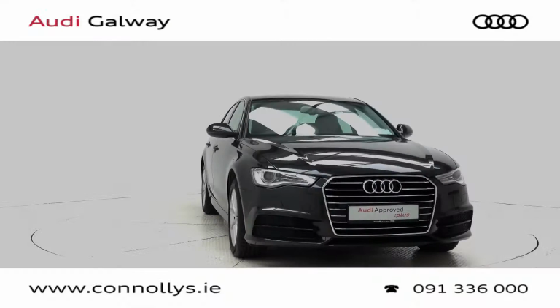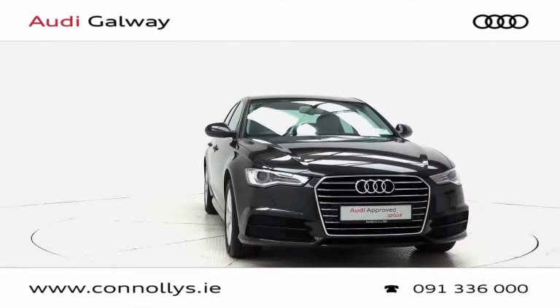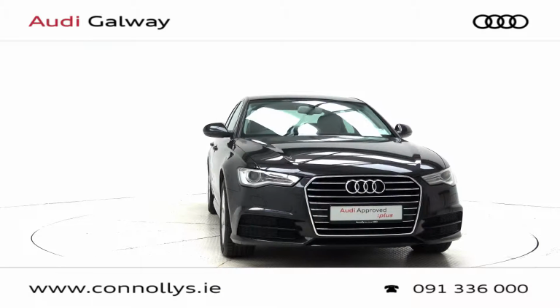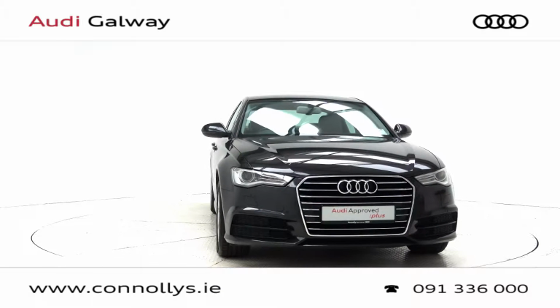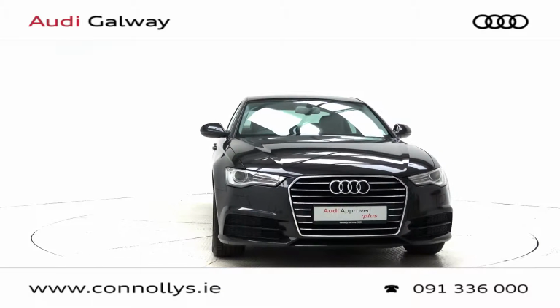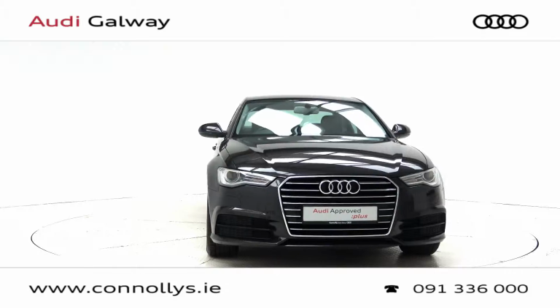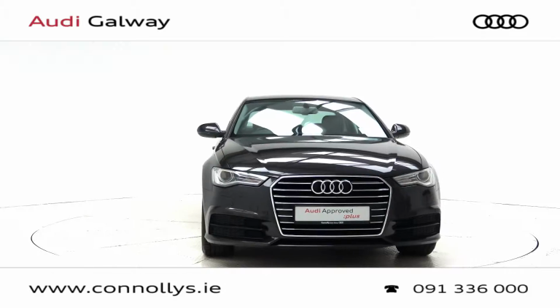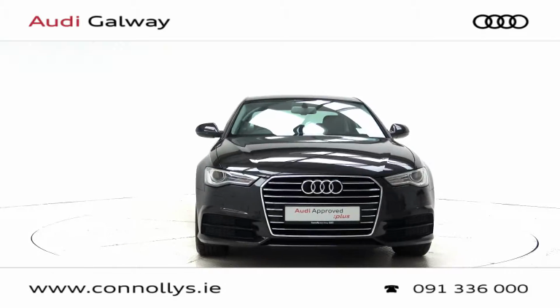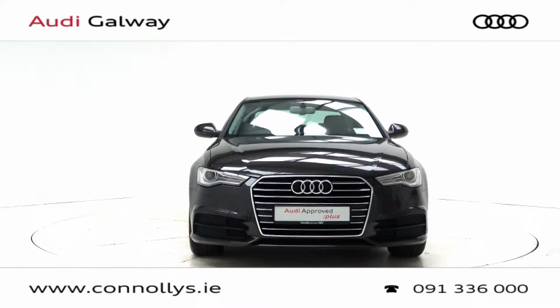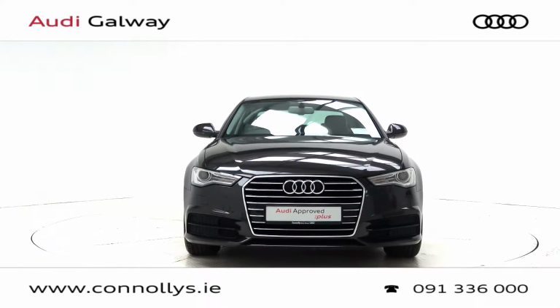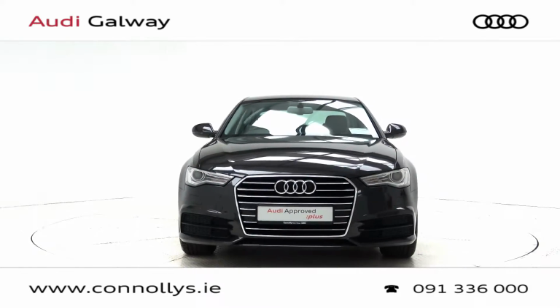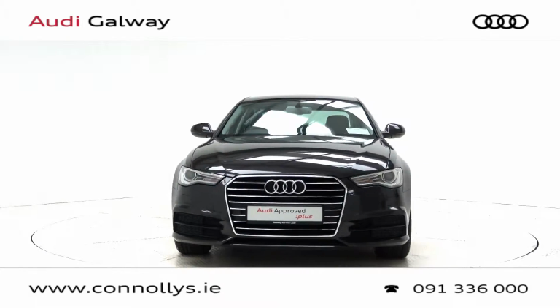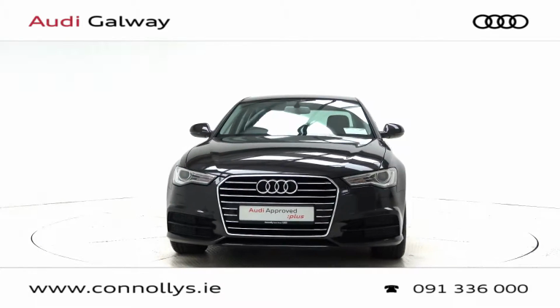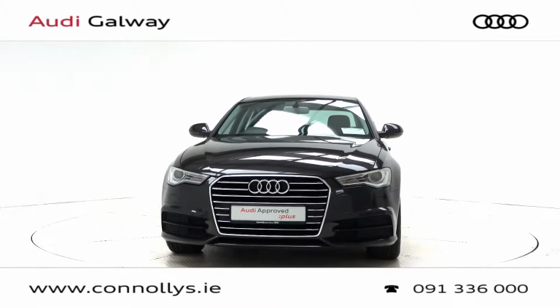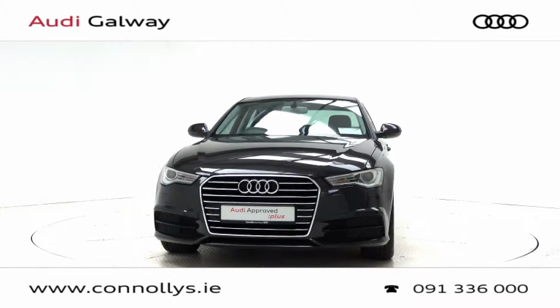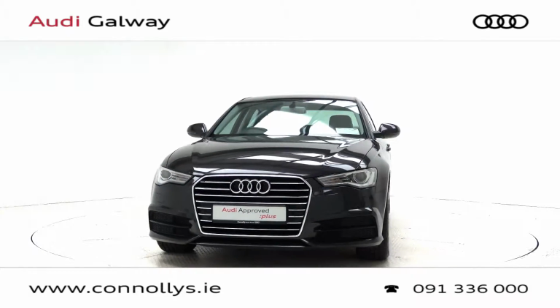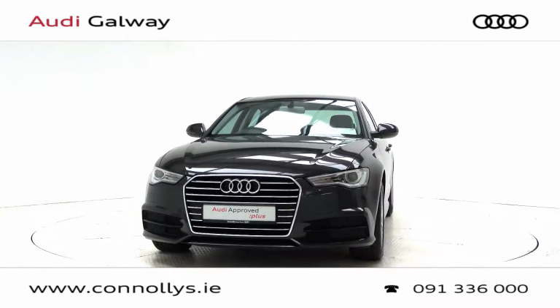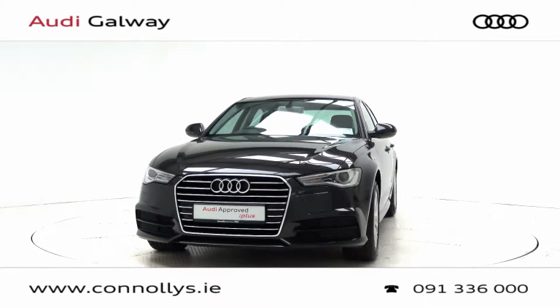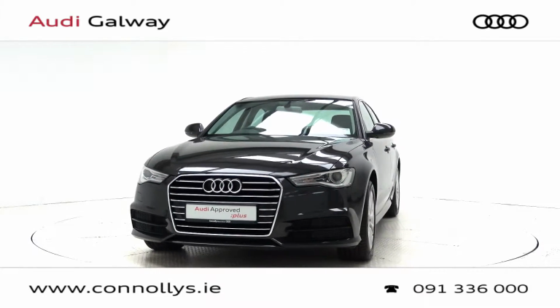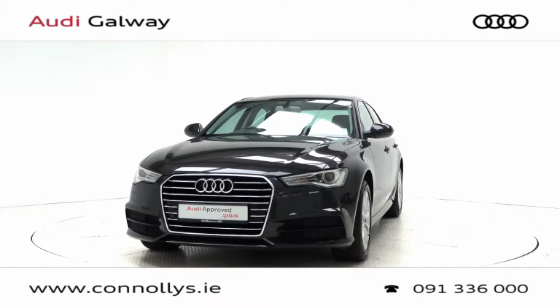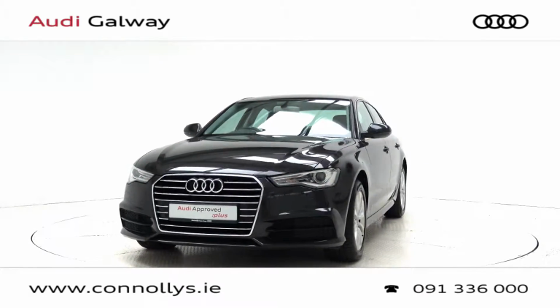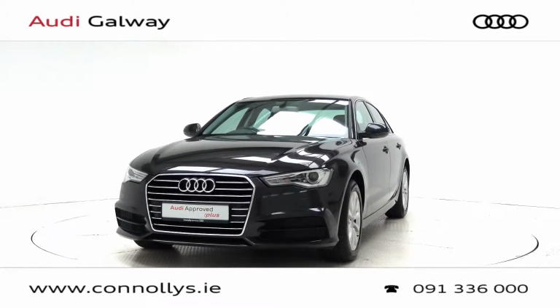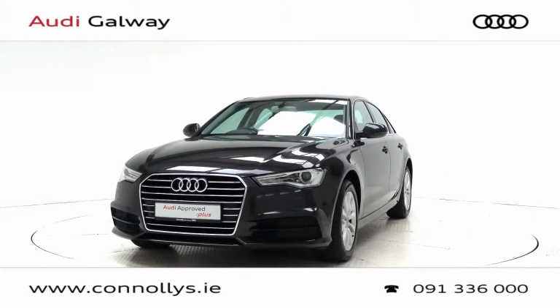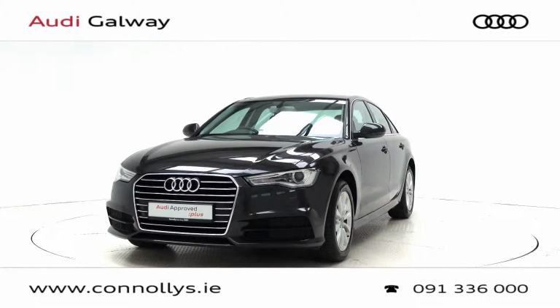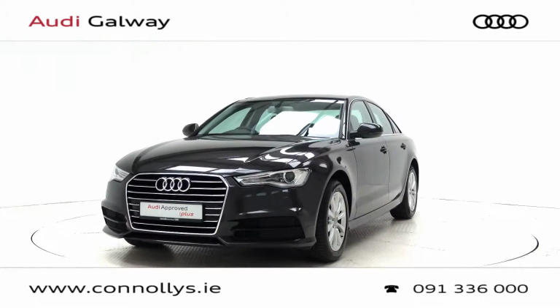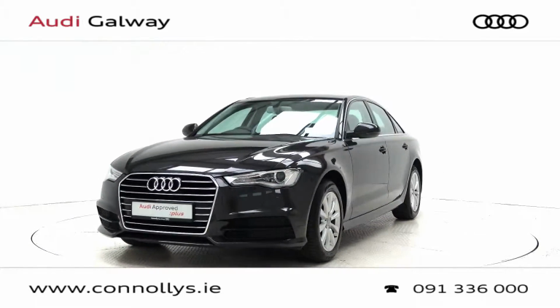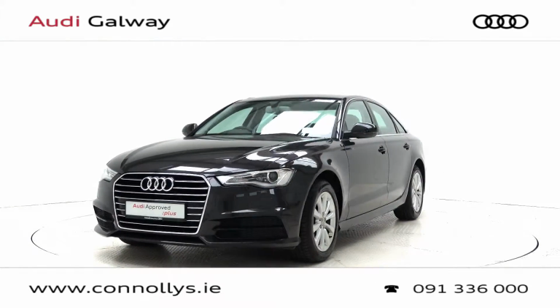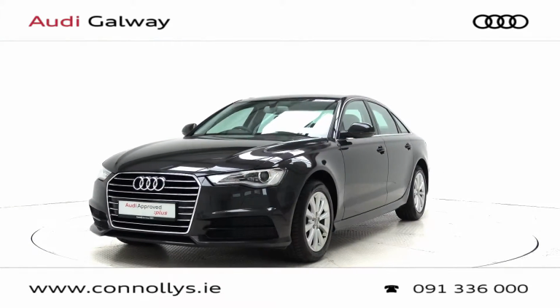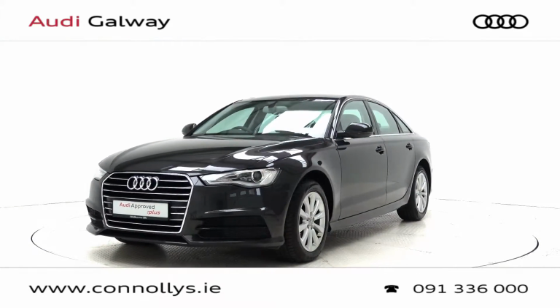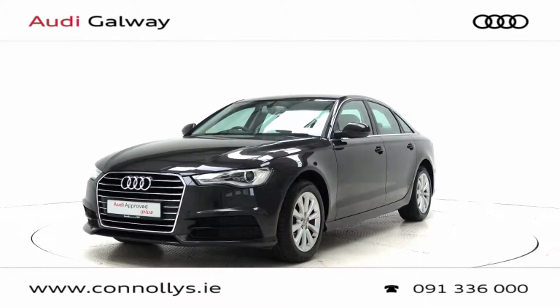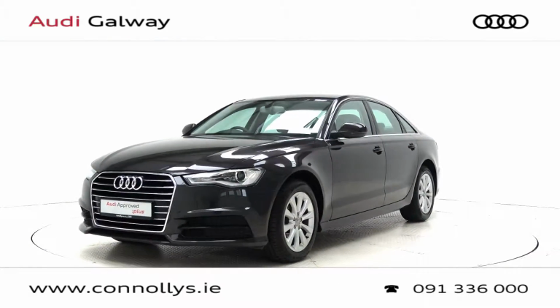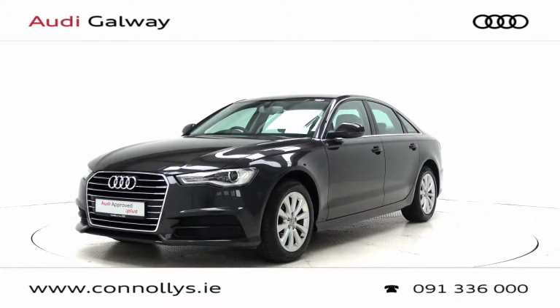Hello and welcome to Audi Galway. We accept all year's makes and models for trade-in.